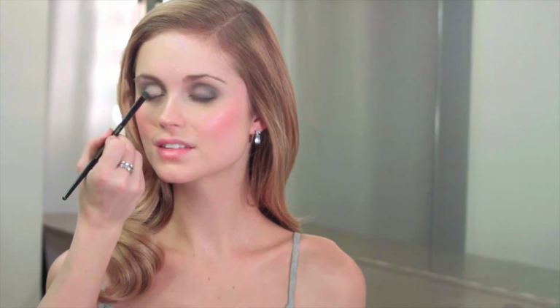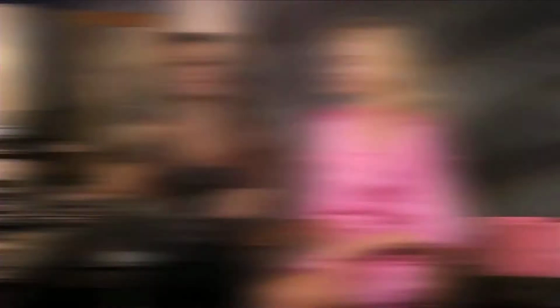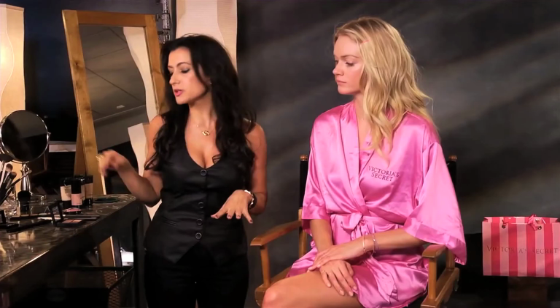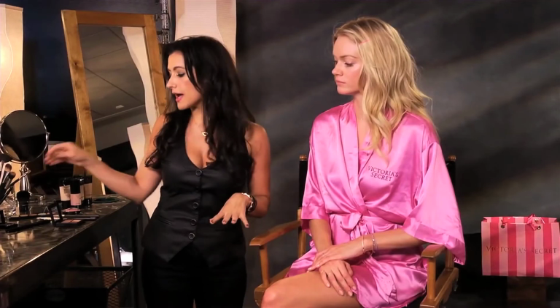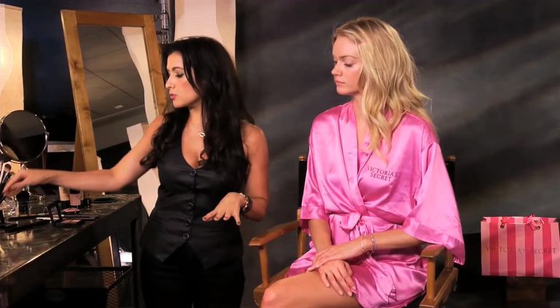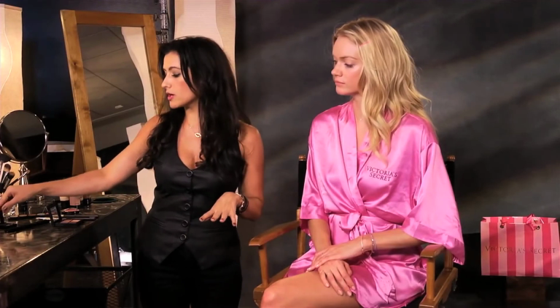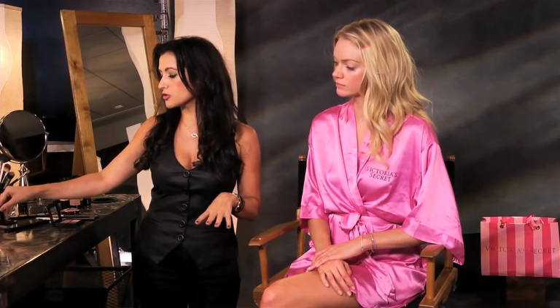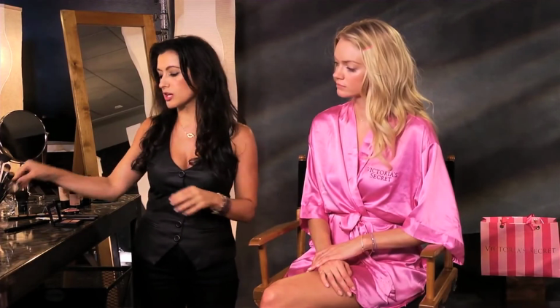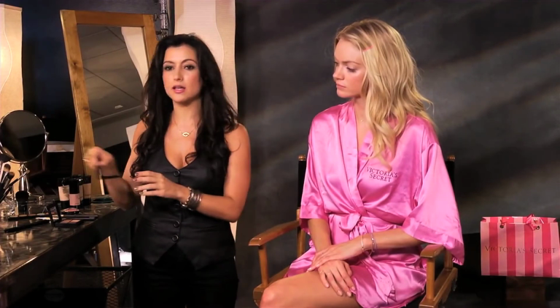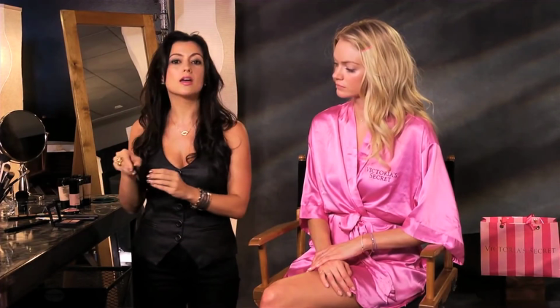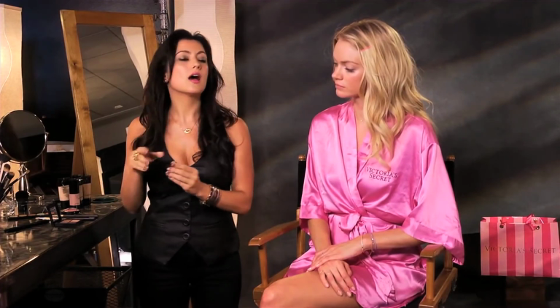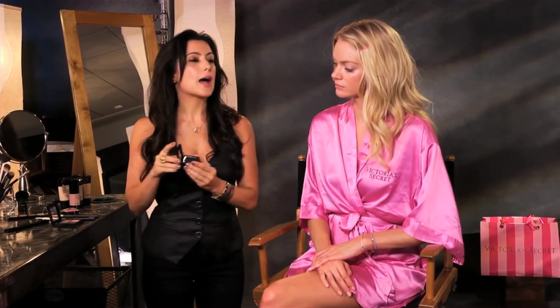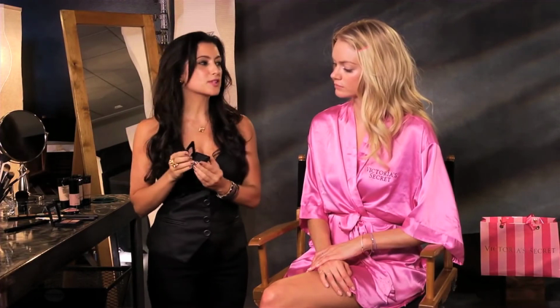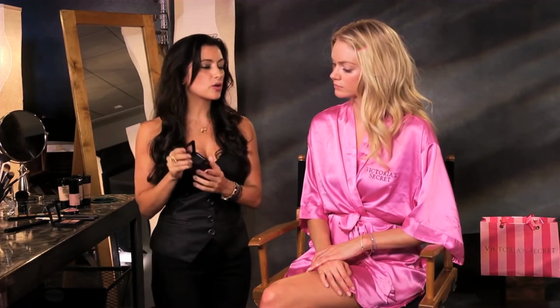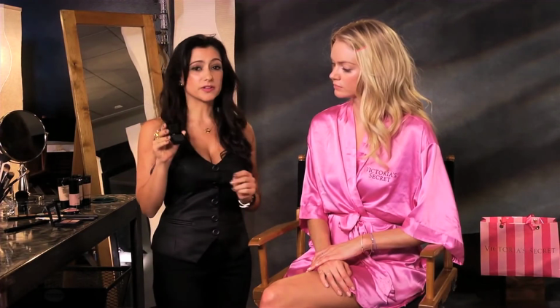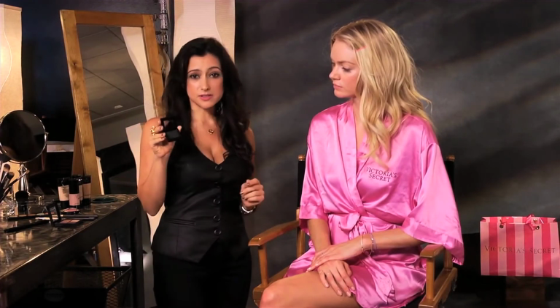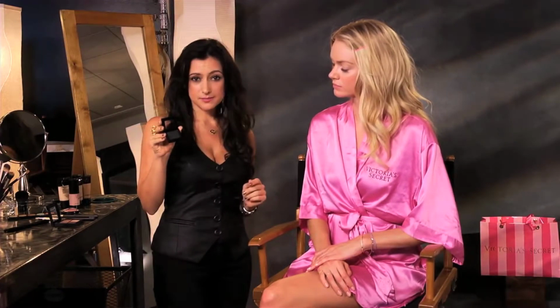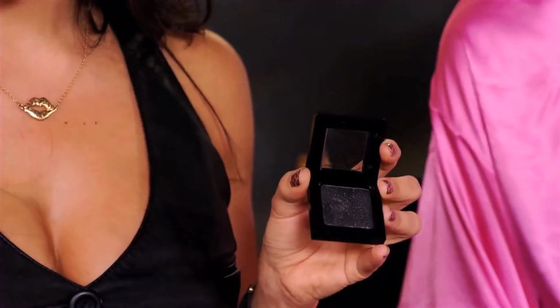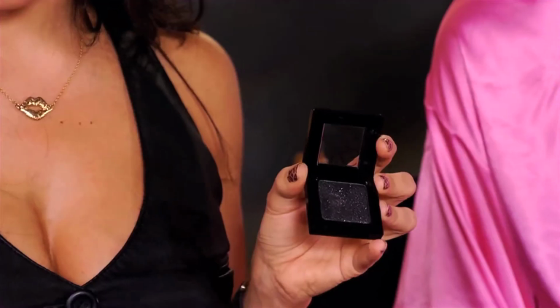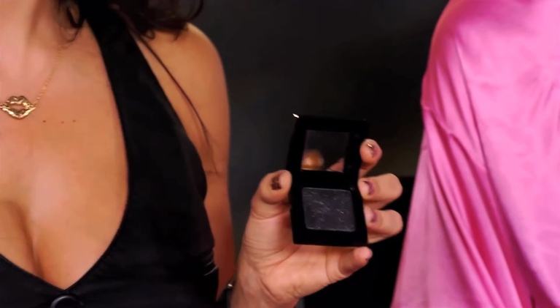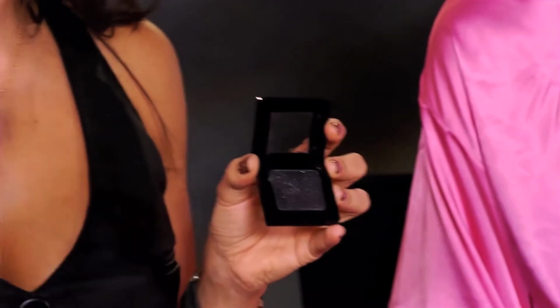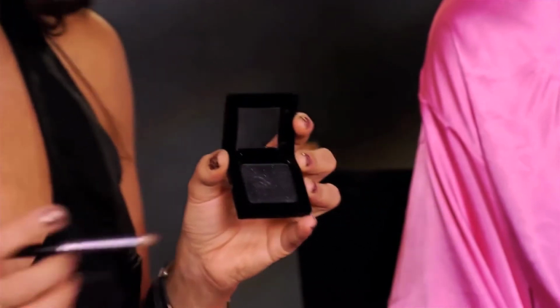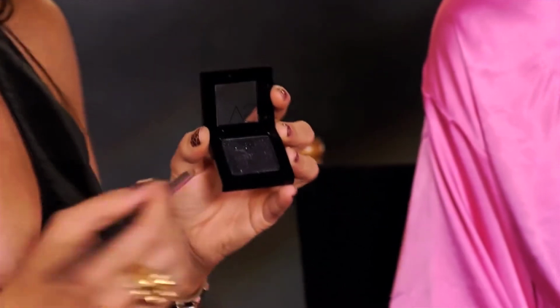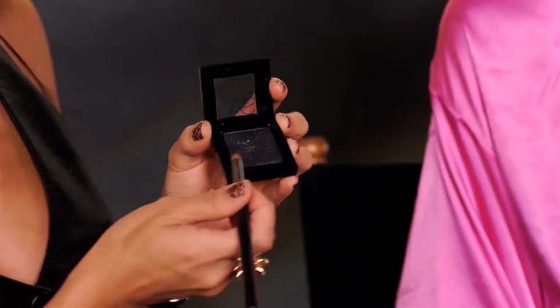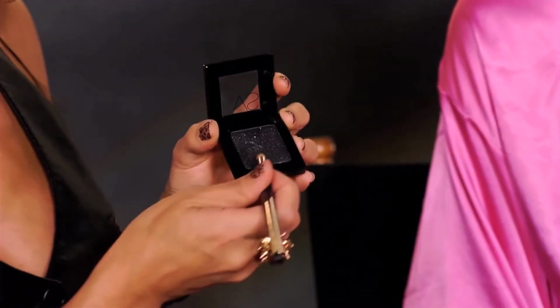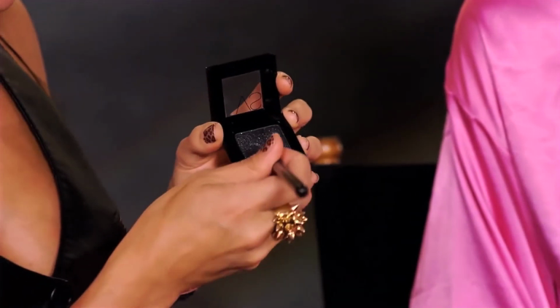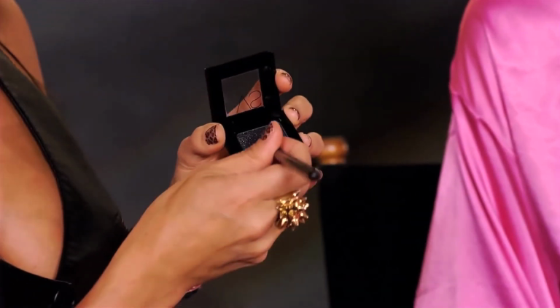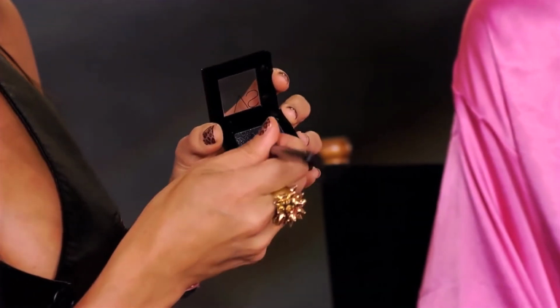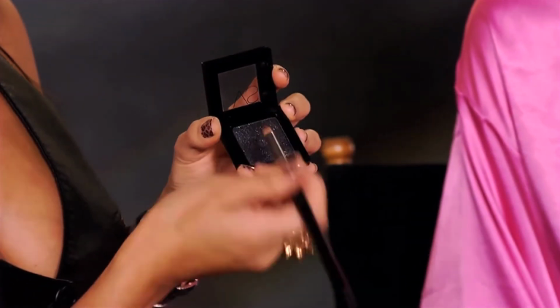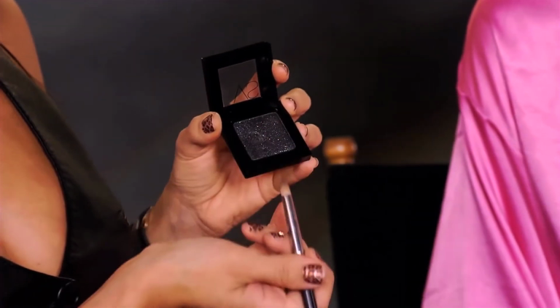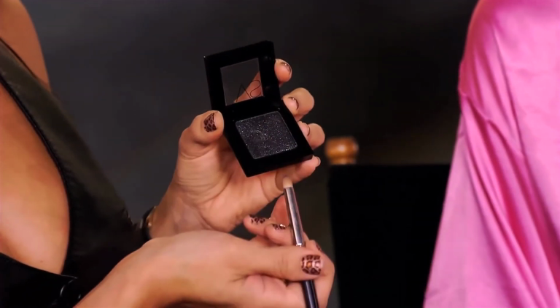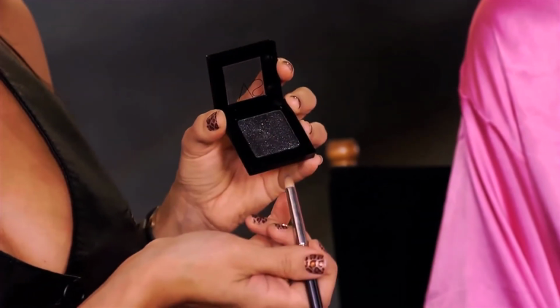We're also going to add in one other shade, aptly called Fierce. It looks very fierce, right? It's a metallic gunmetal.